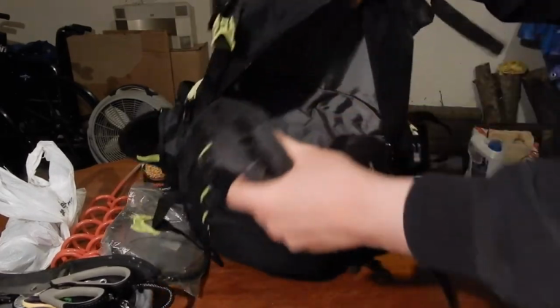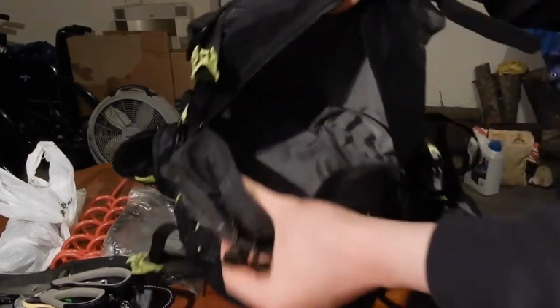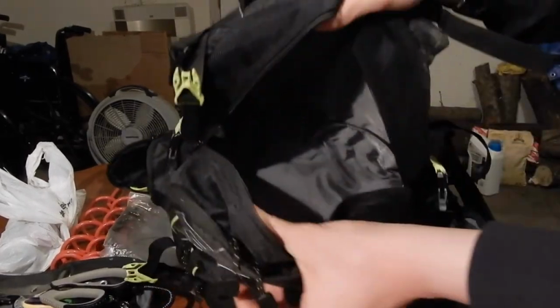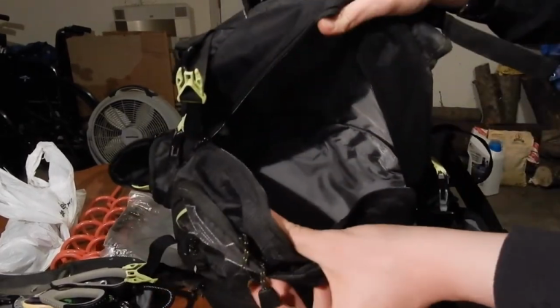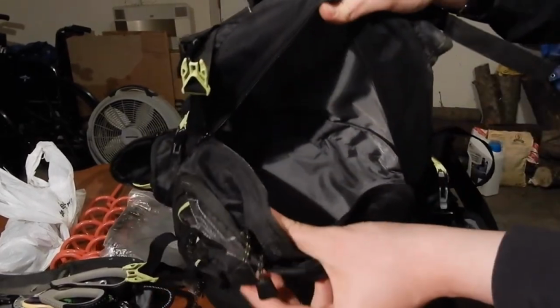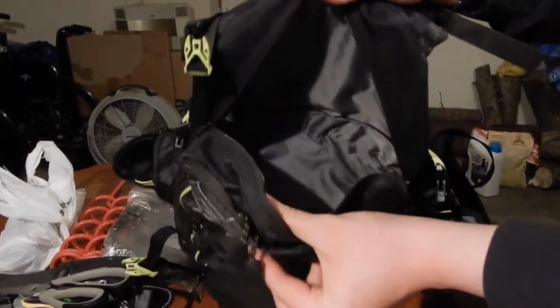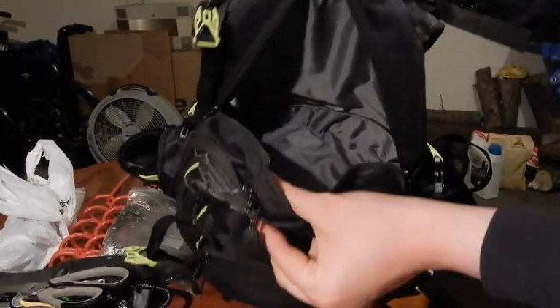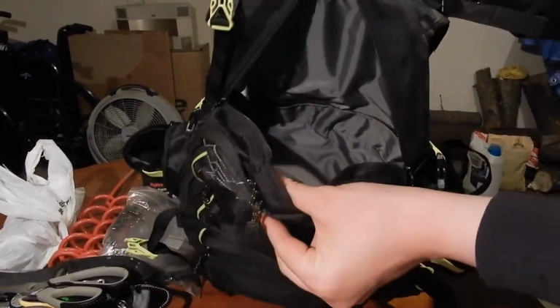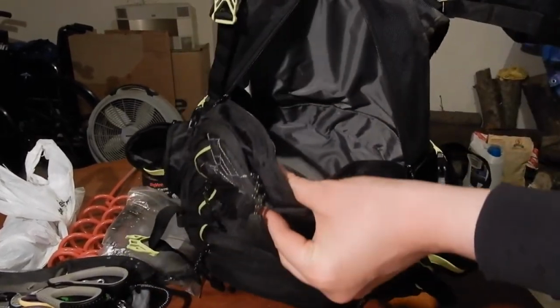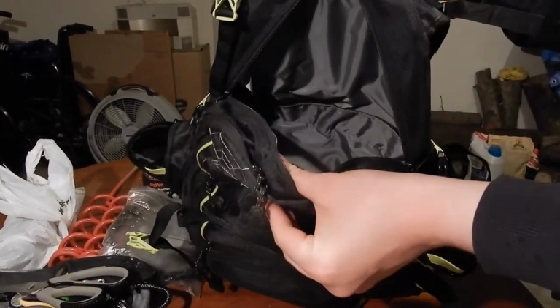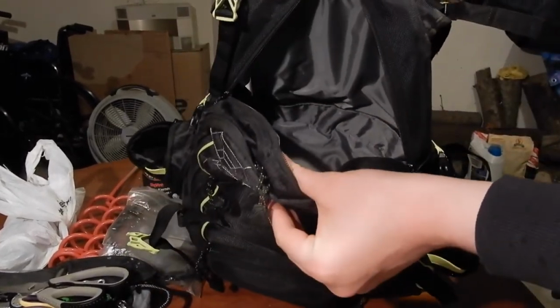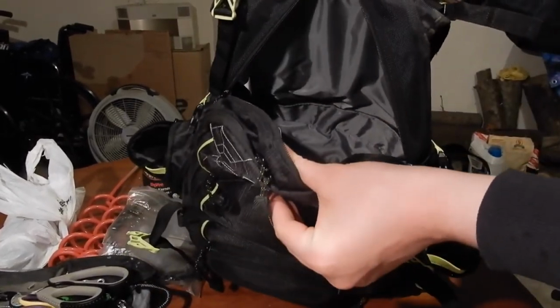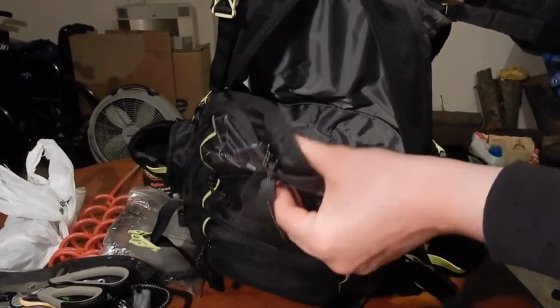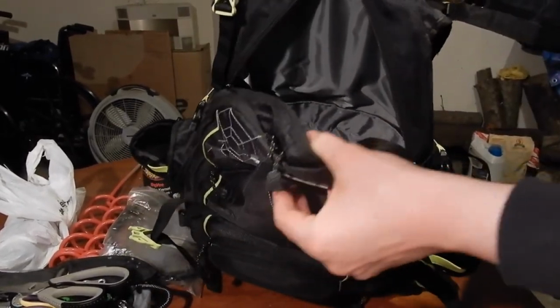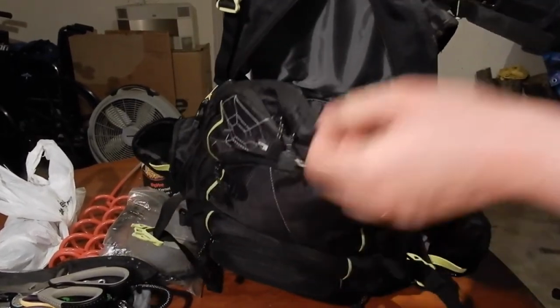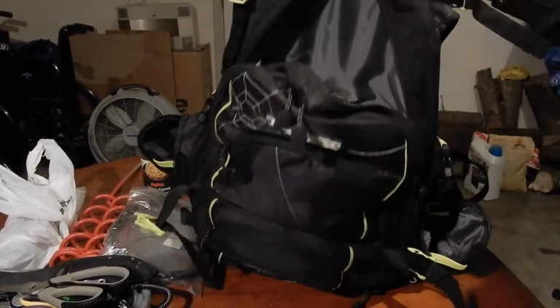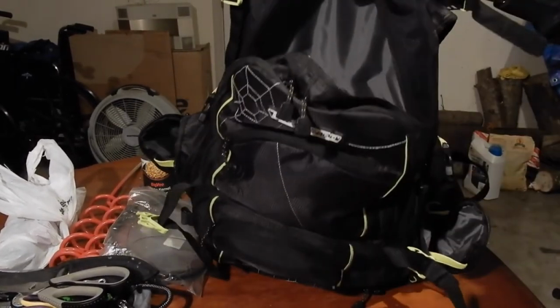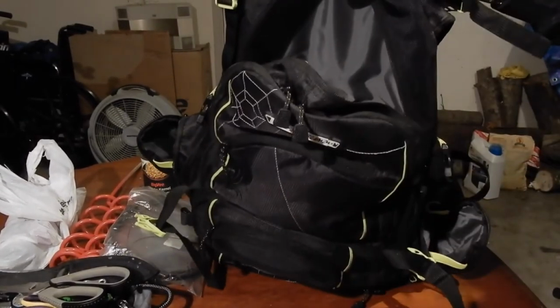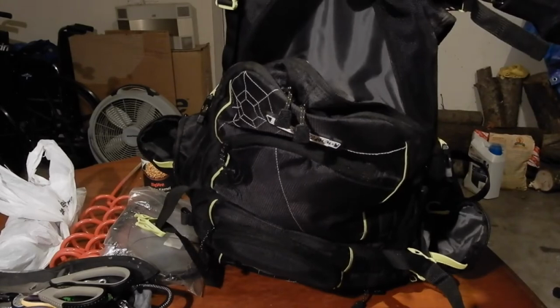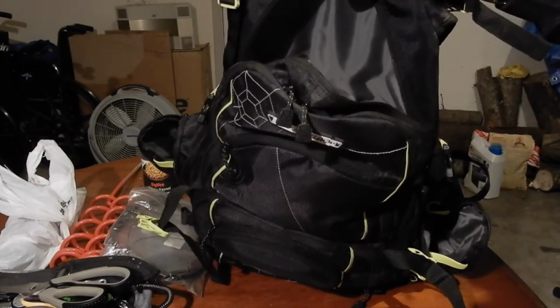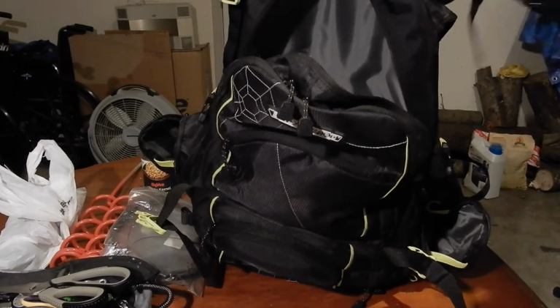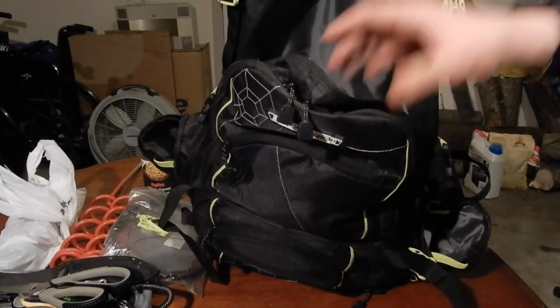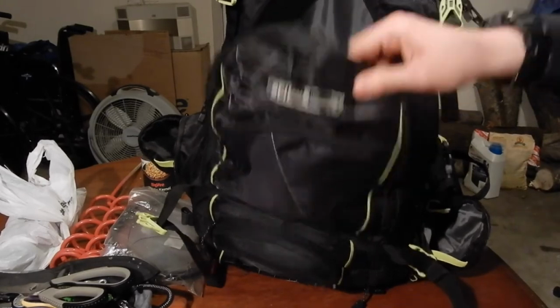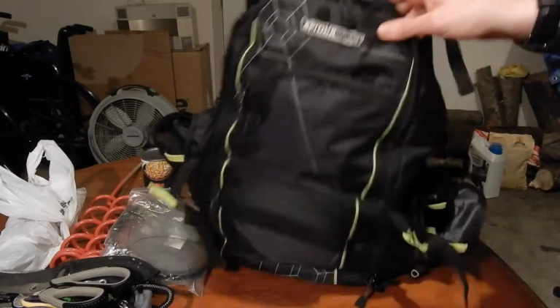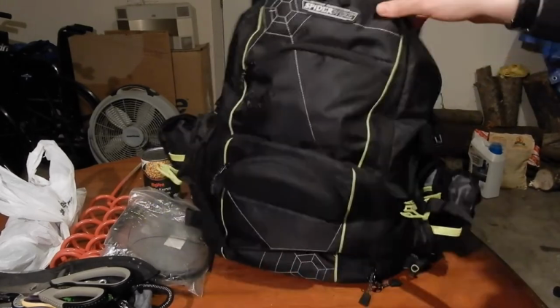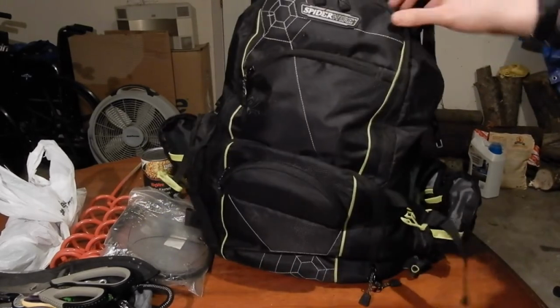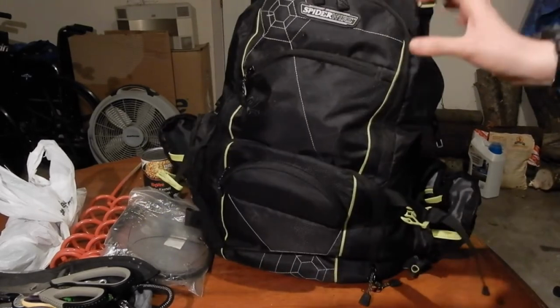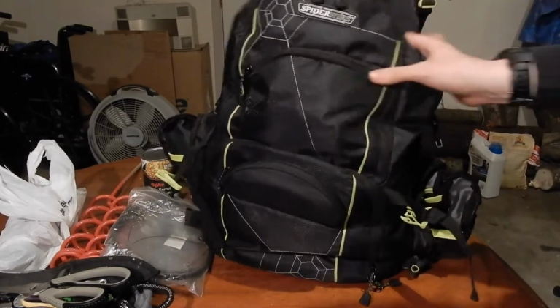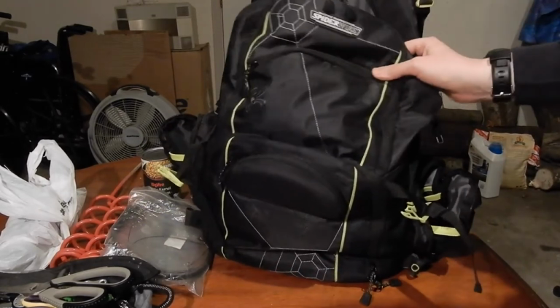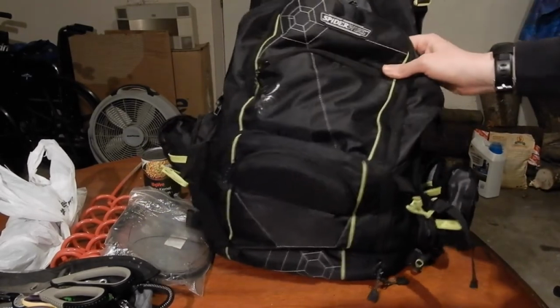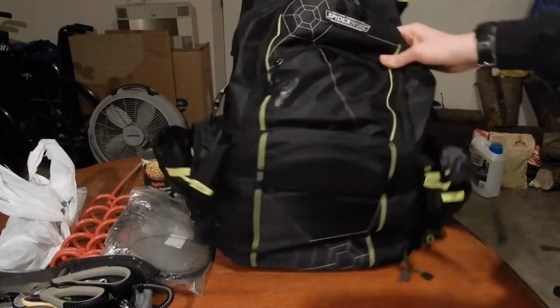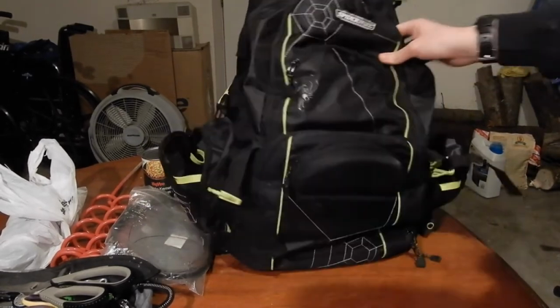The top of the bag is a cooler, so you could make it just a cooler which would be cool. I like to fill it with other stuff though.